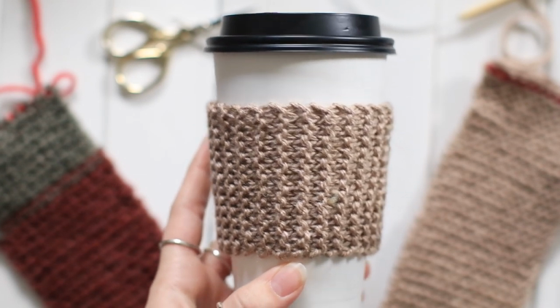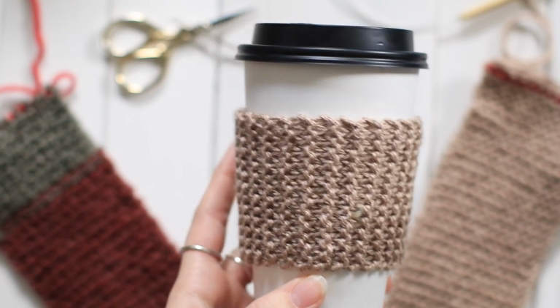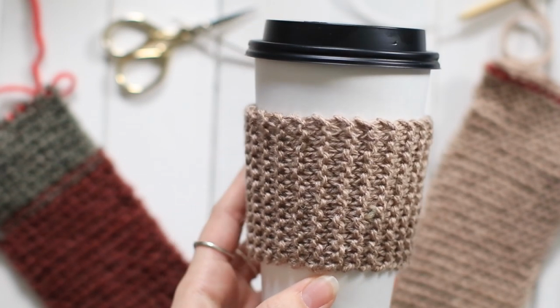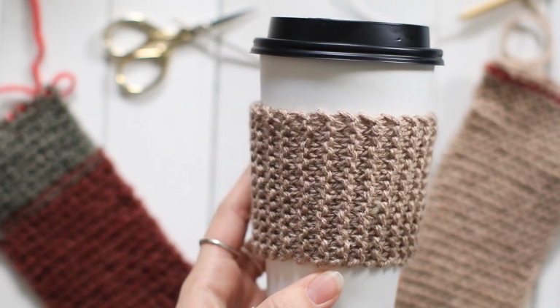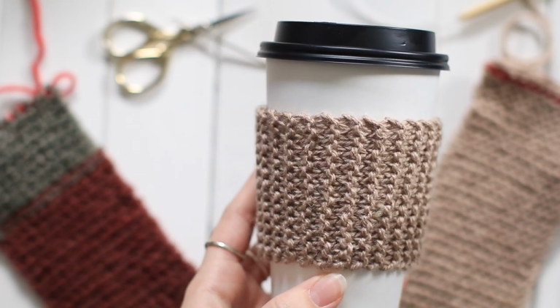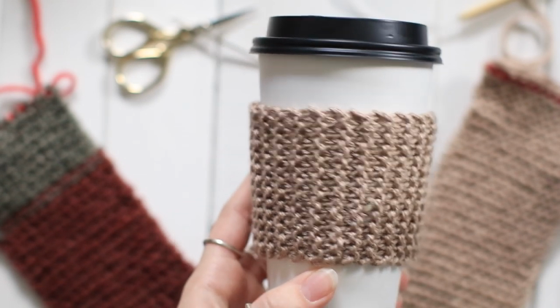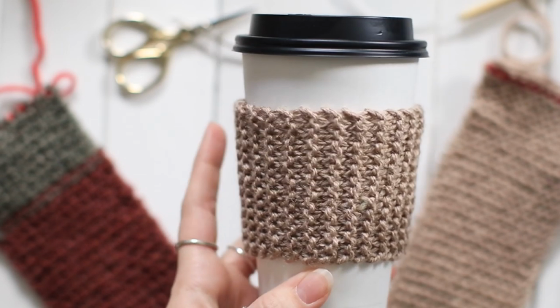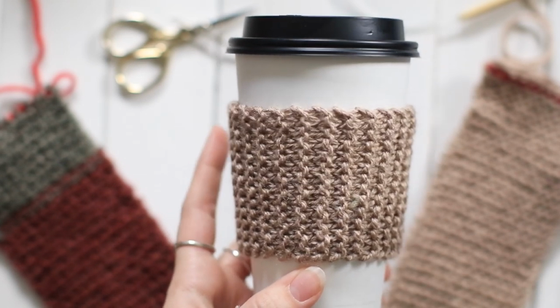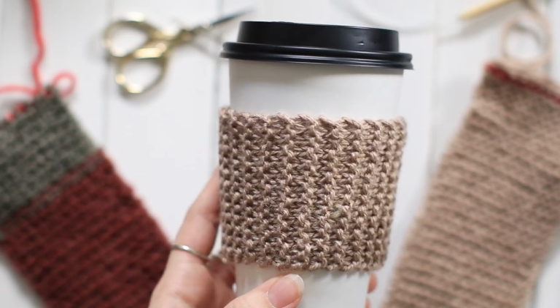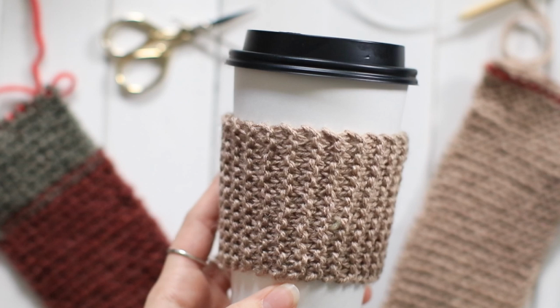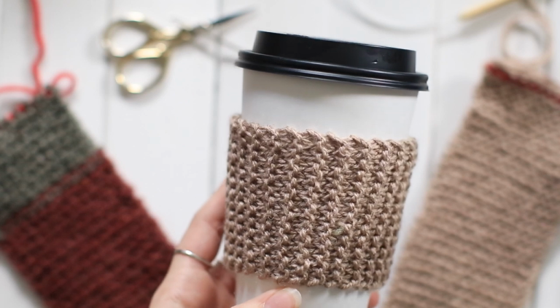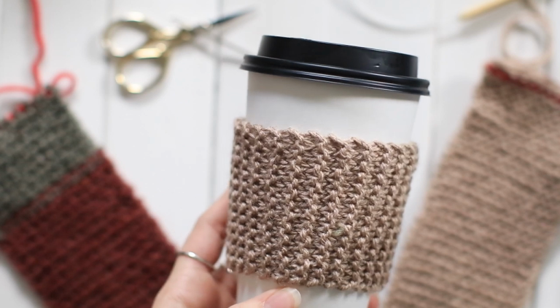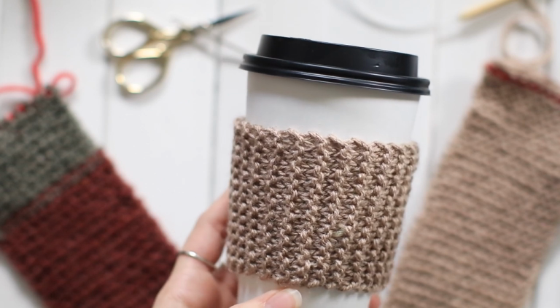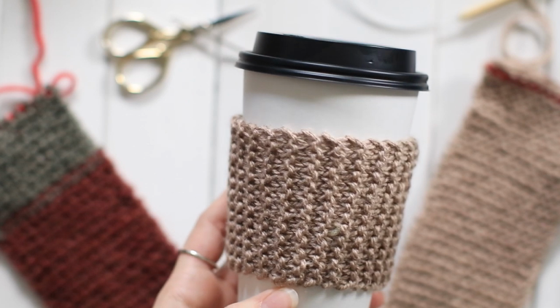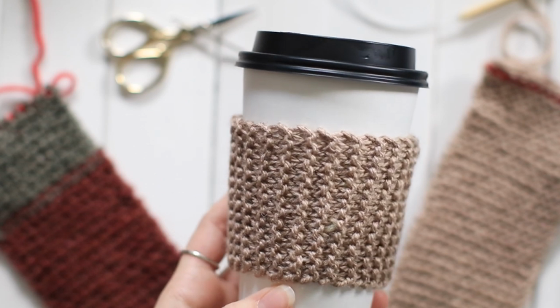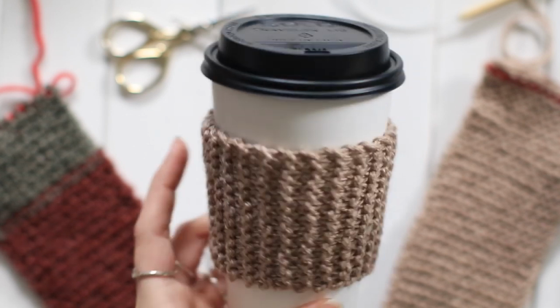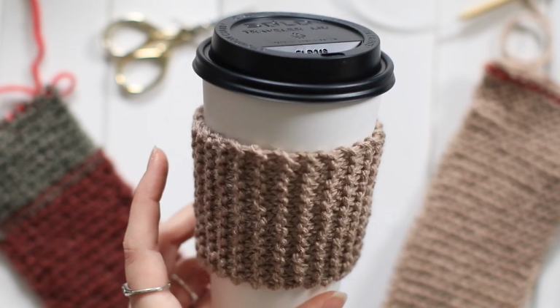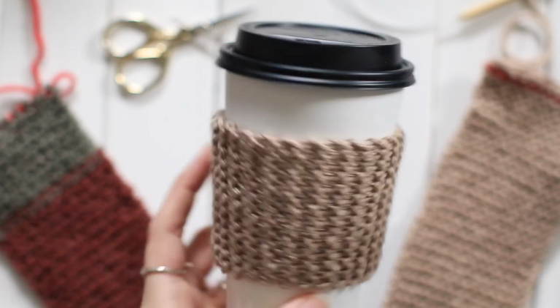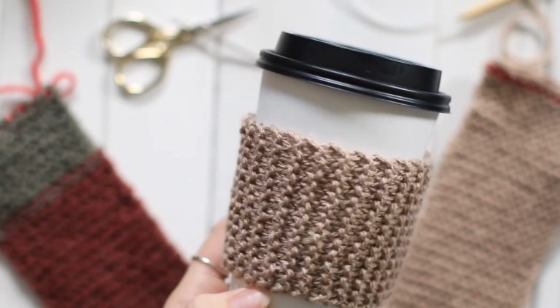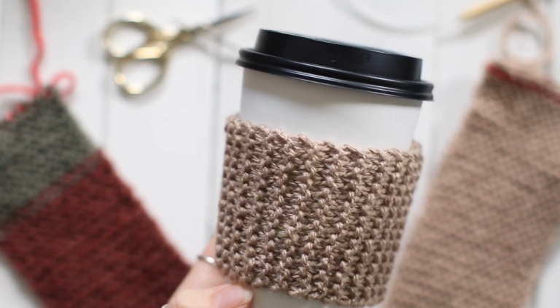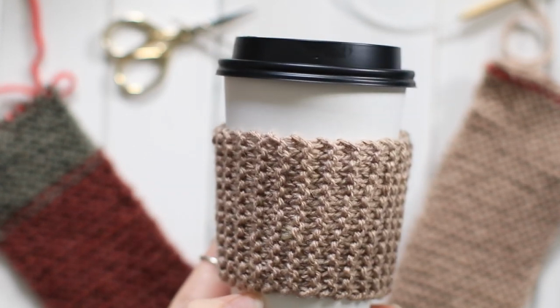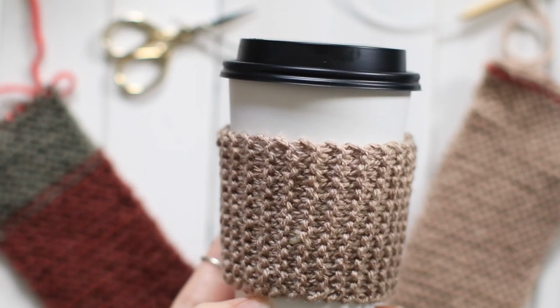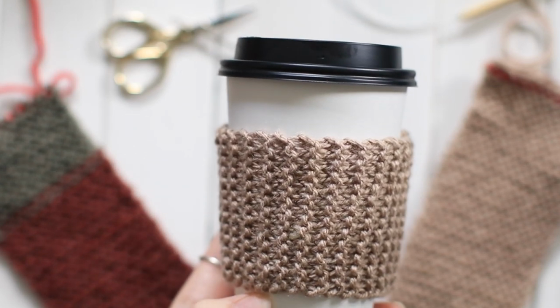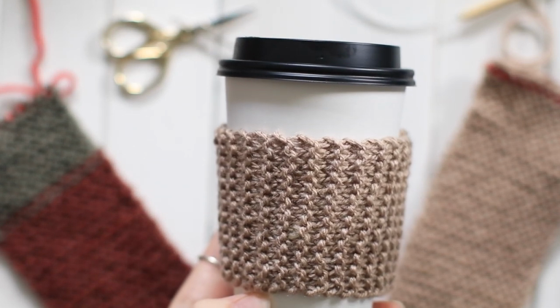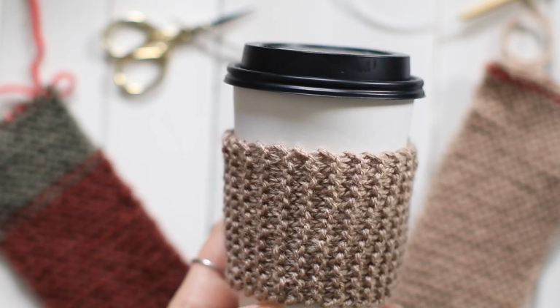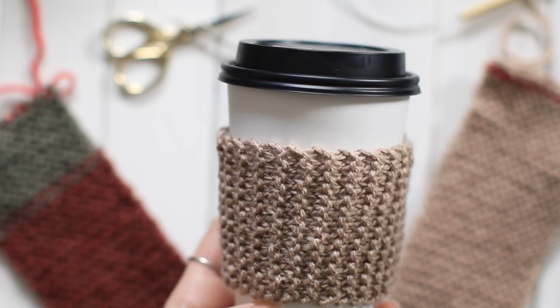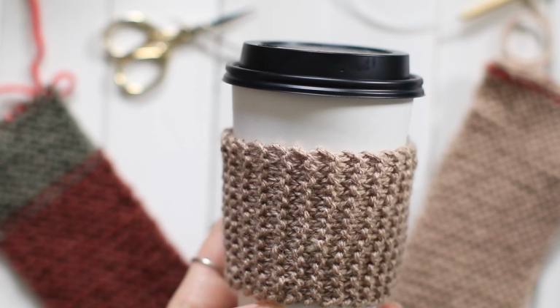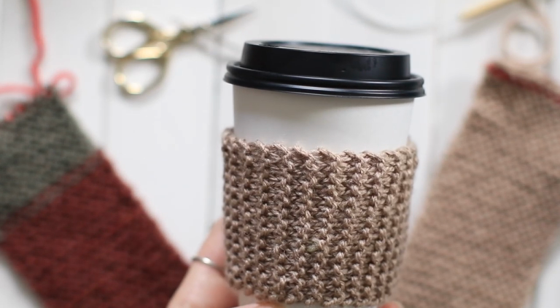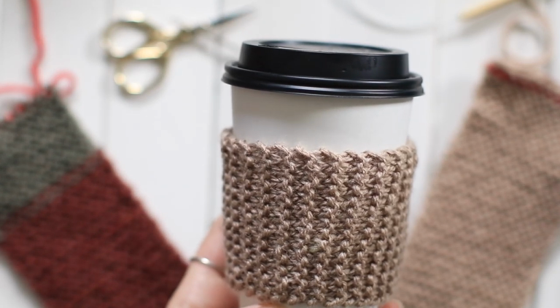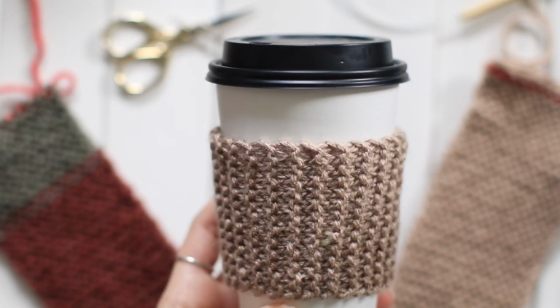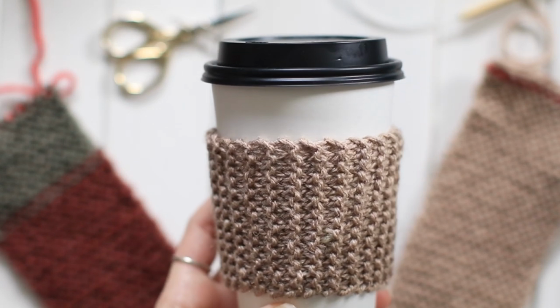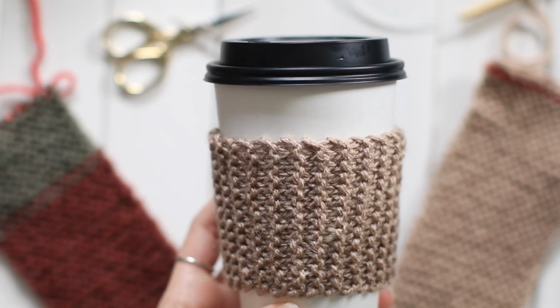Even if you're a beginner, you can do this. All it takes is knowing how to knit, cast on, and bind off. And I'm going to show you how to do all of those in this video.